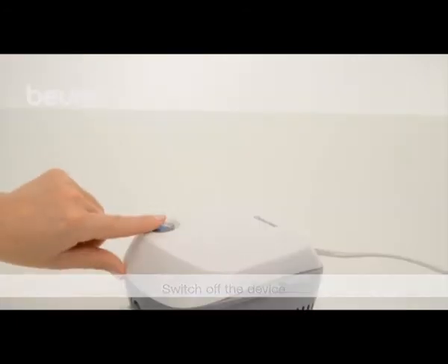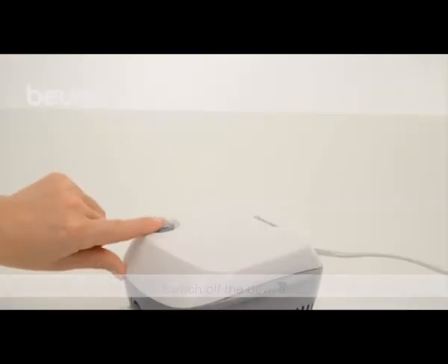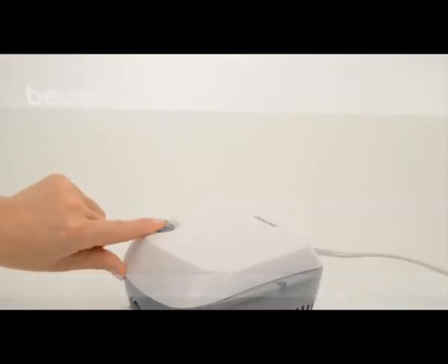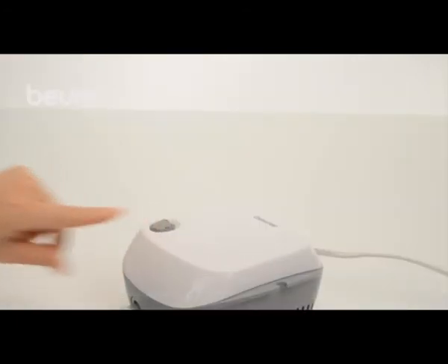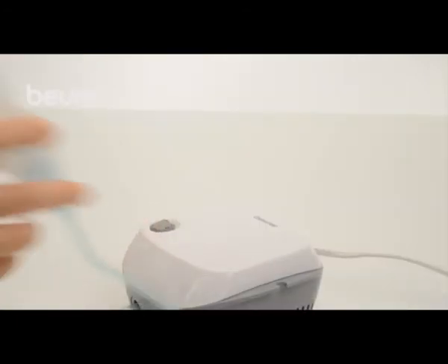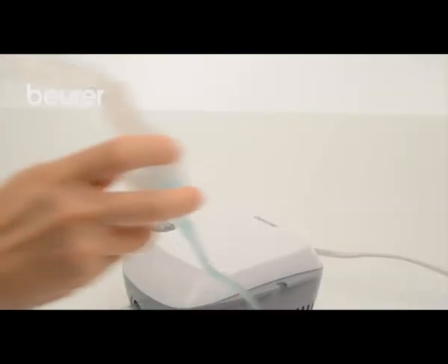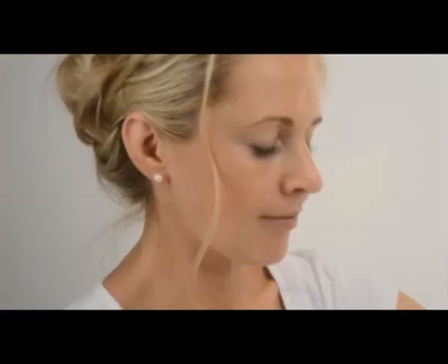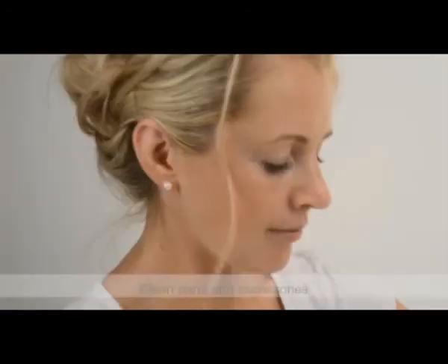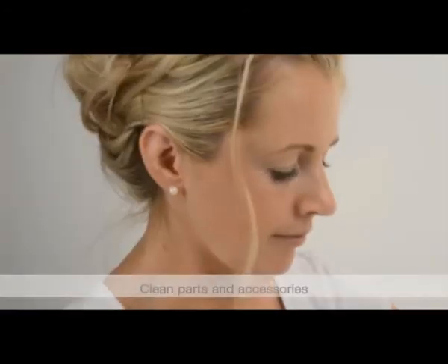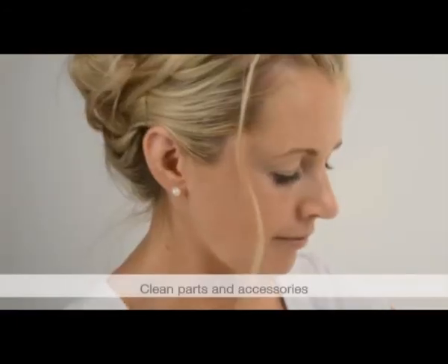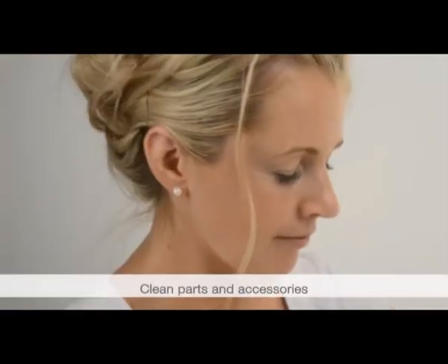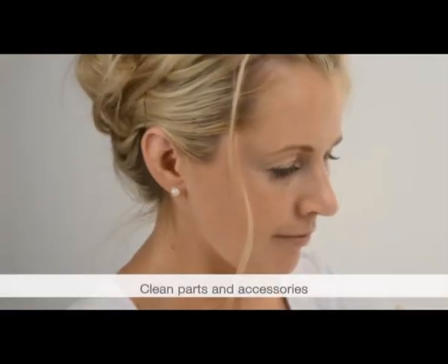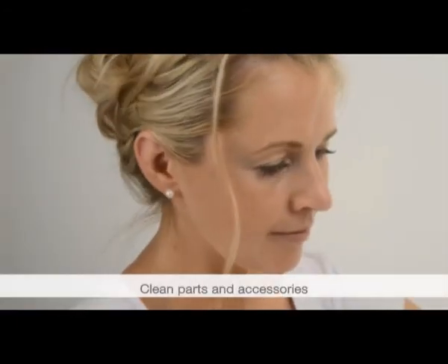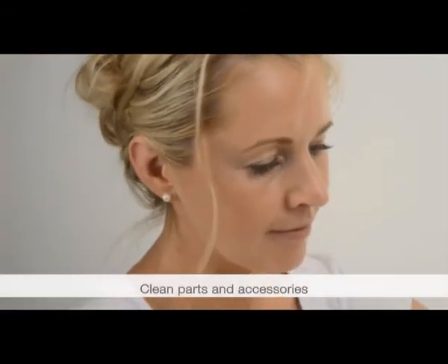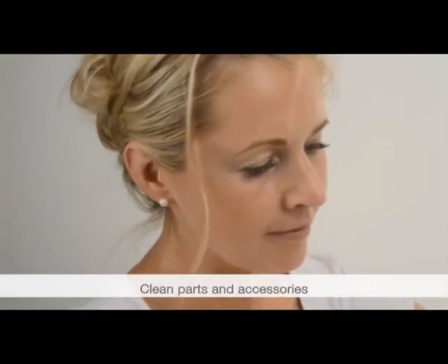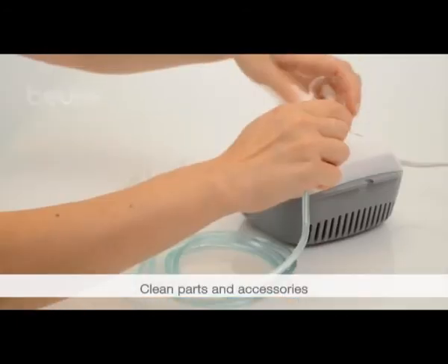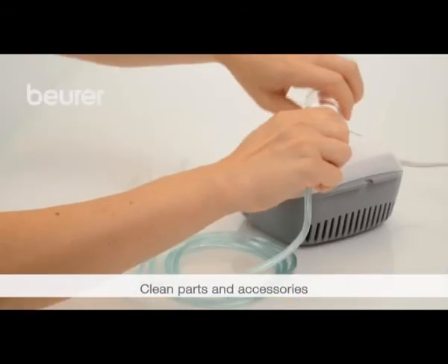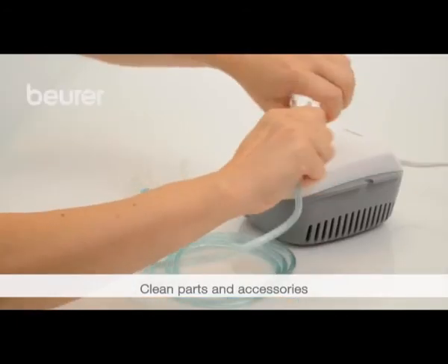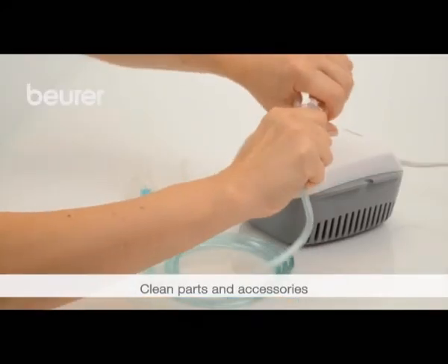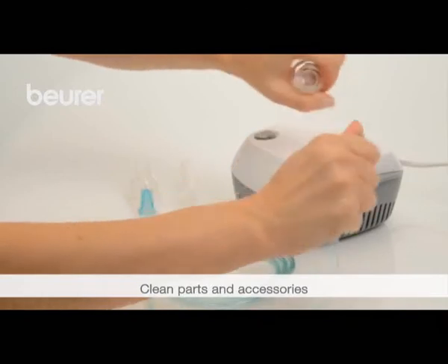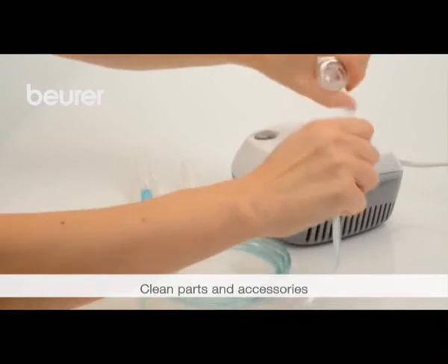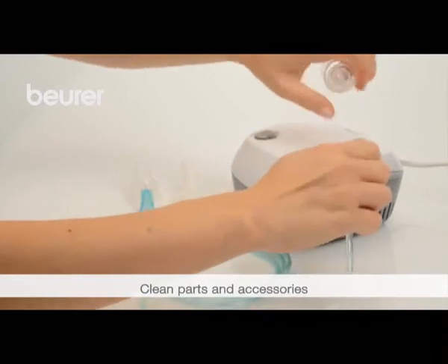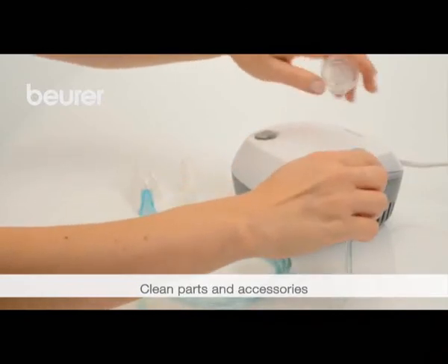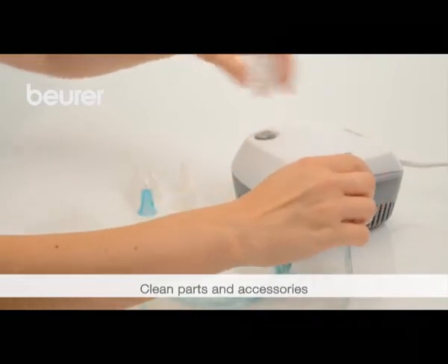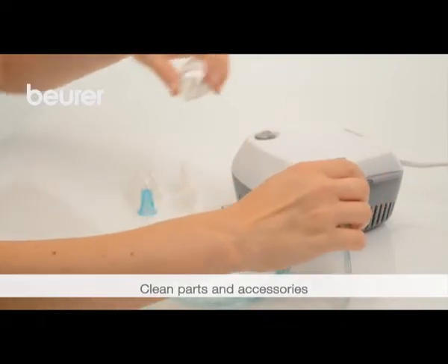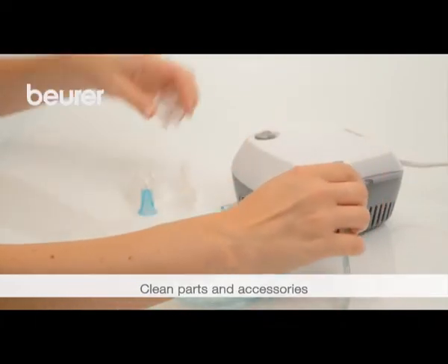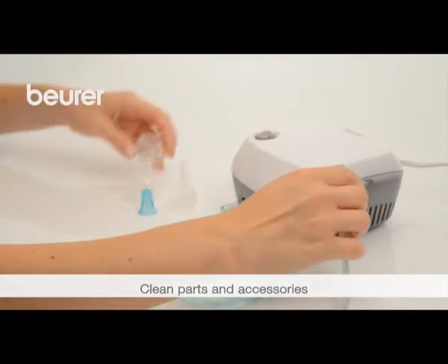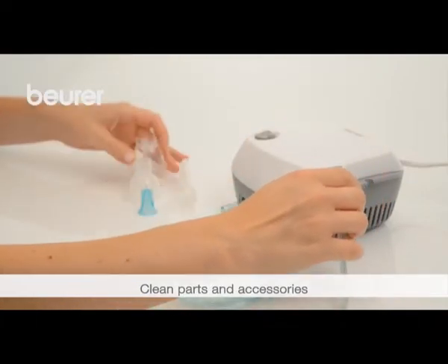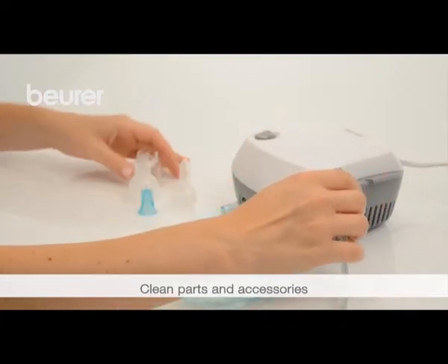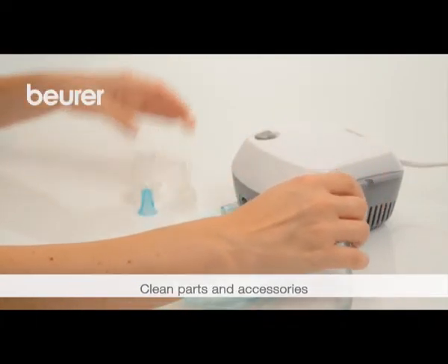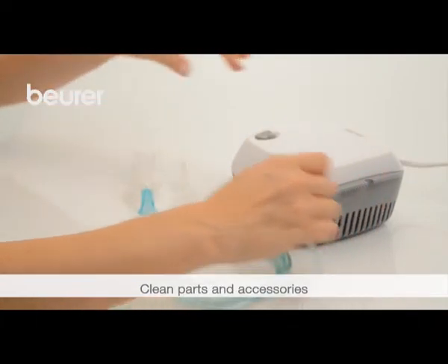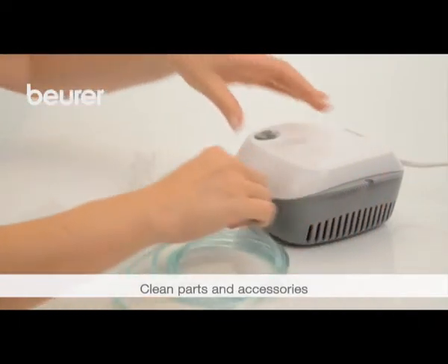Clean and disinfect all parts and accessories of the nebulizer before first use and after each treatment.